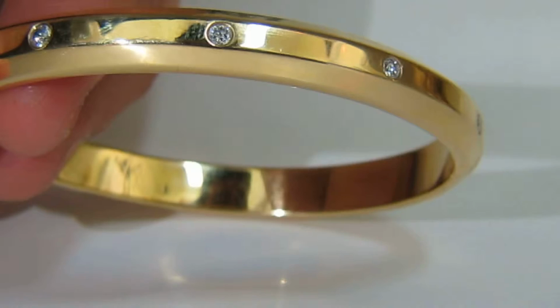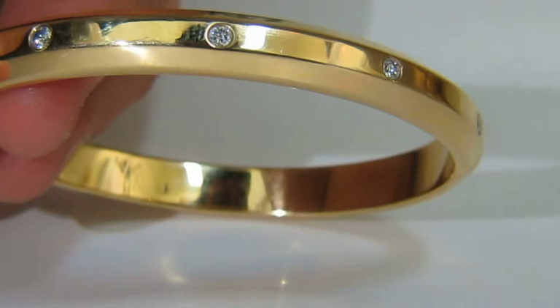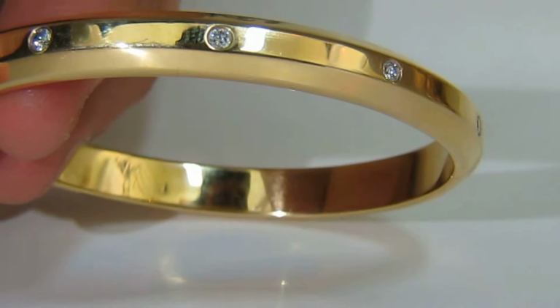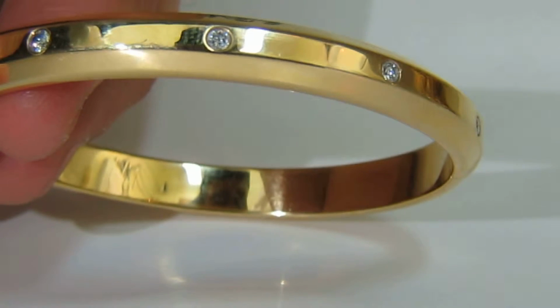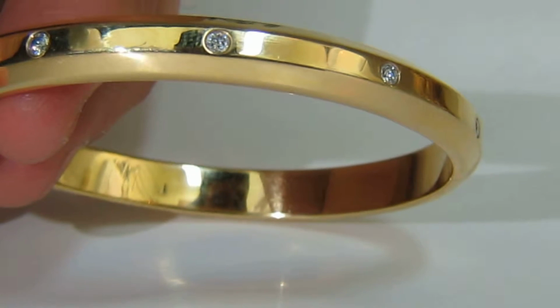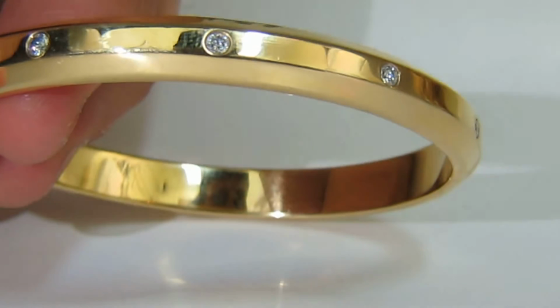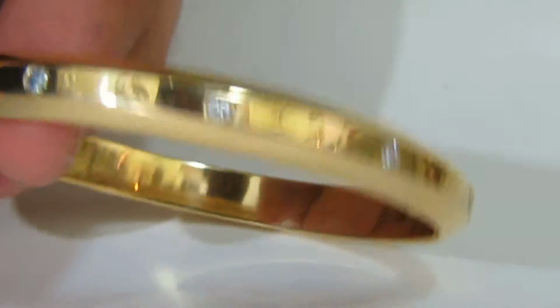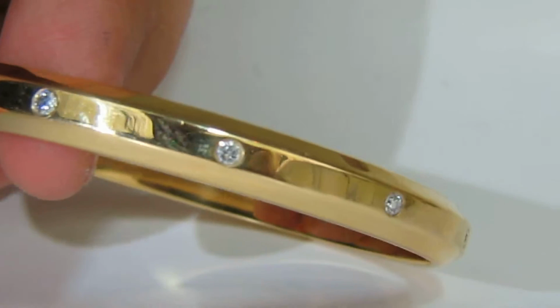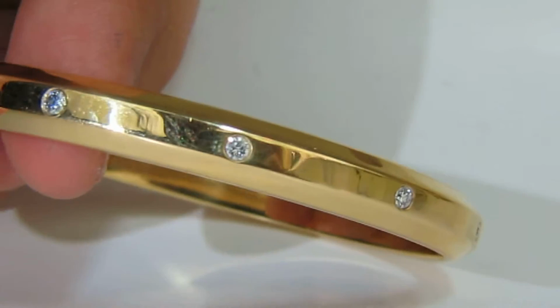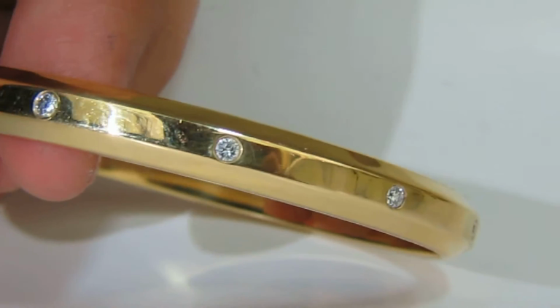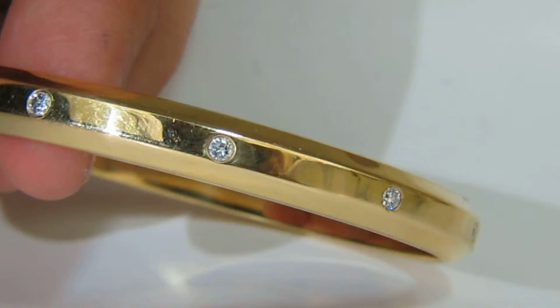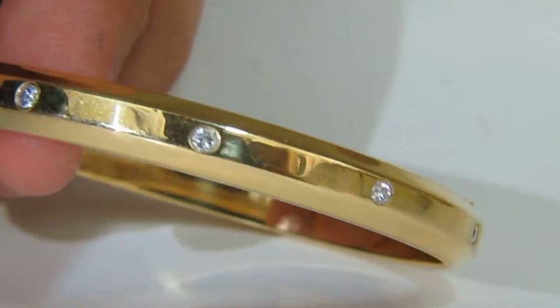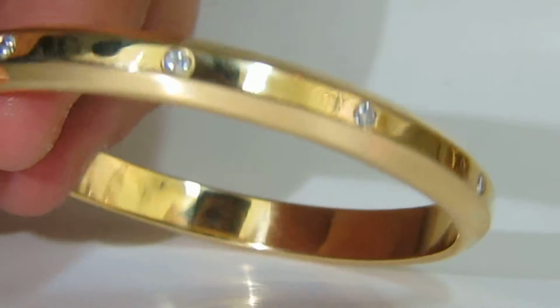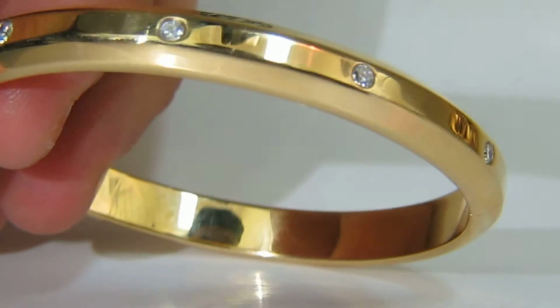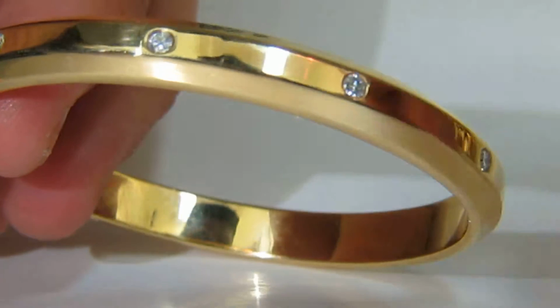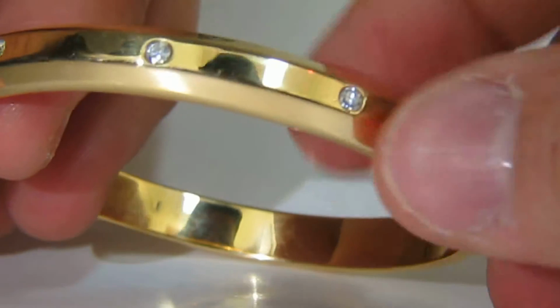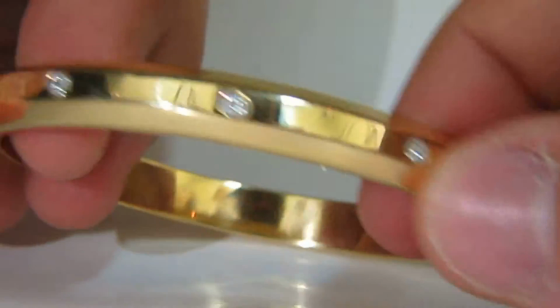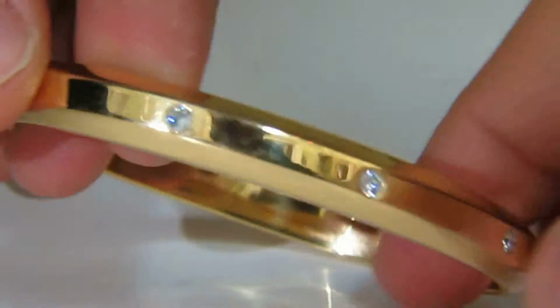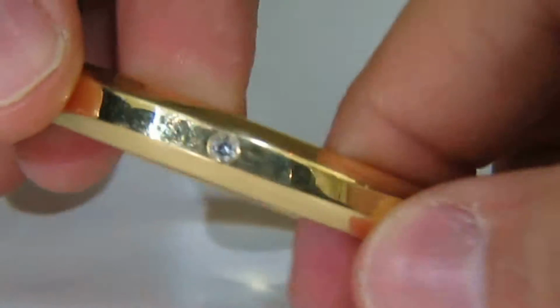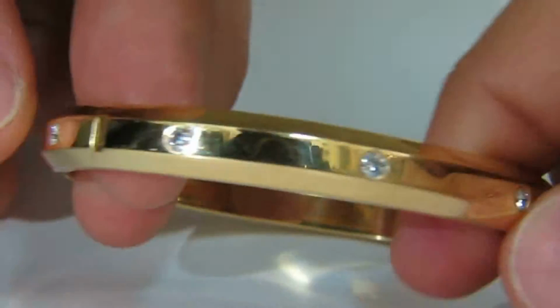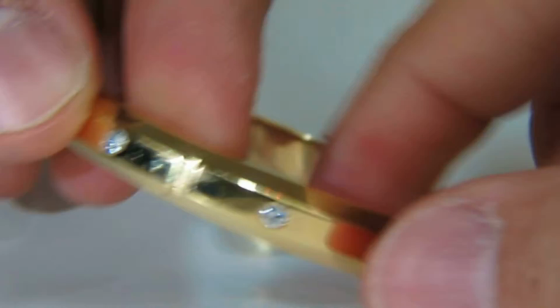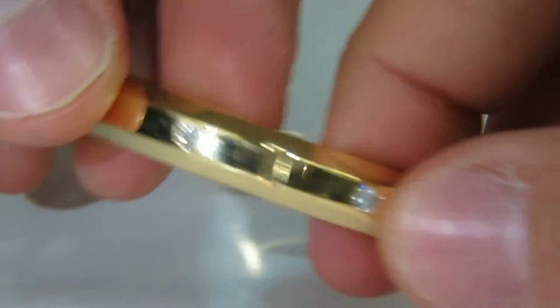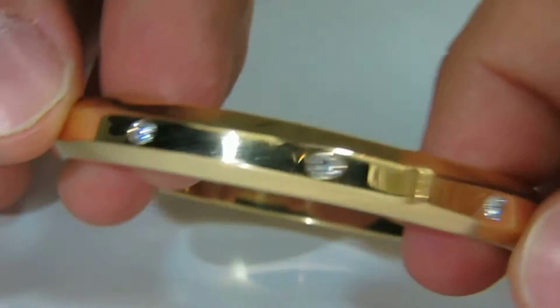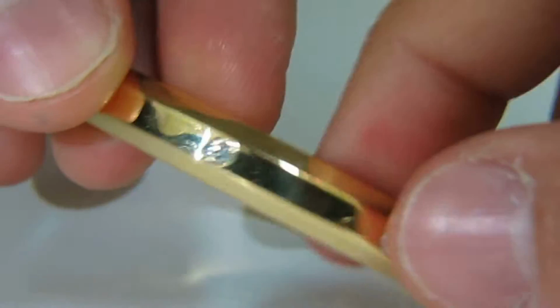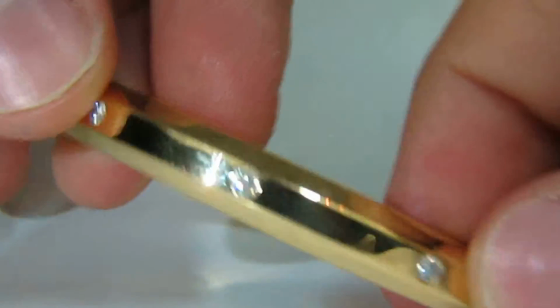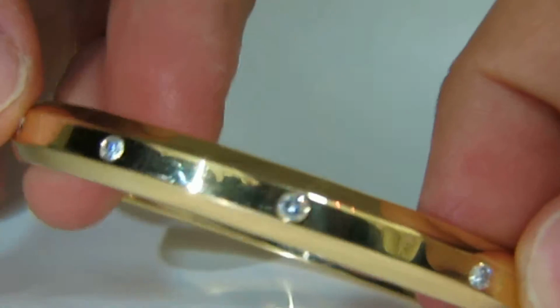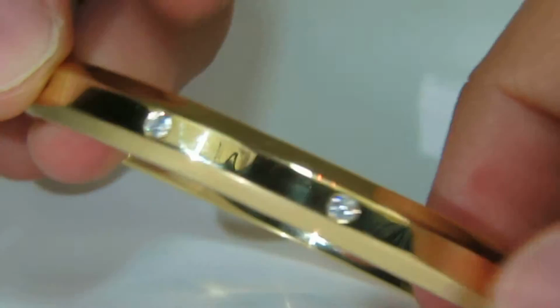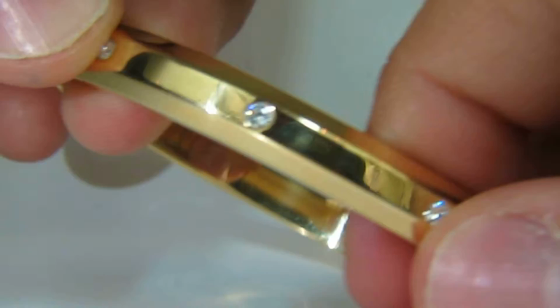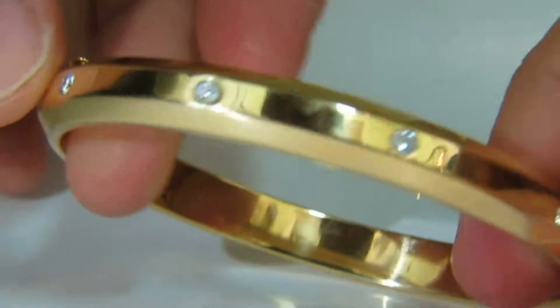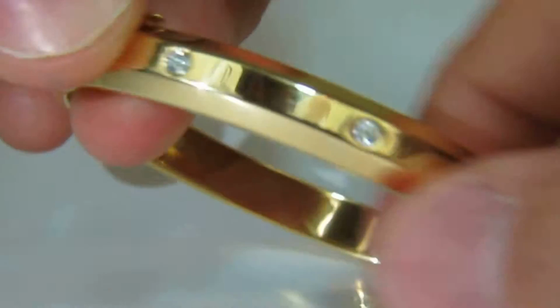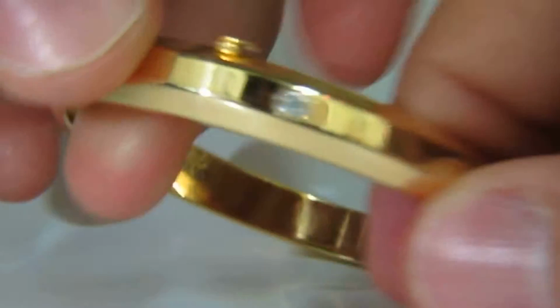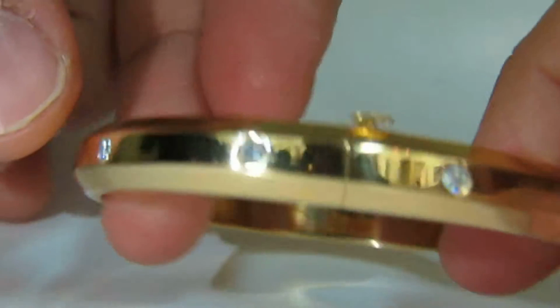Welcome to Avis Diamond. Here is a video of the 80-point Eternity Ladies Bangle Bracelet.